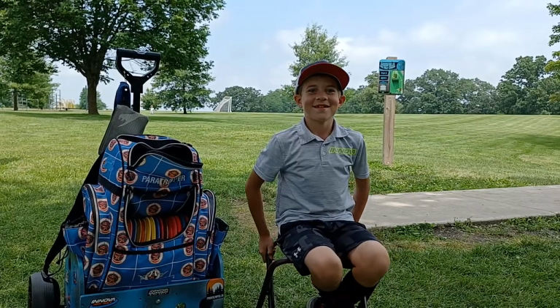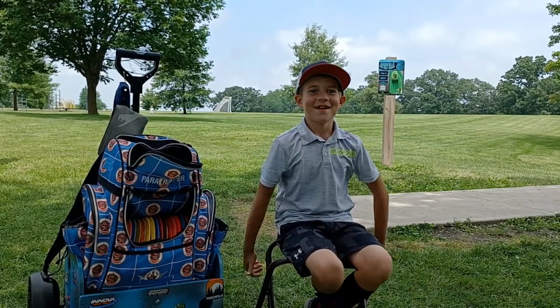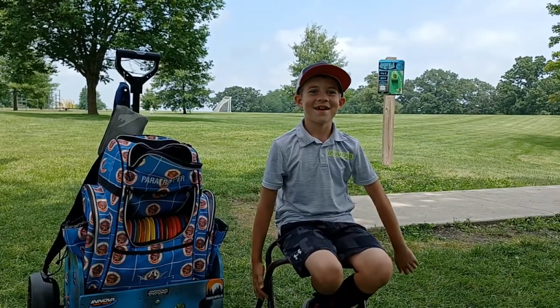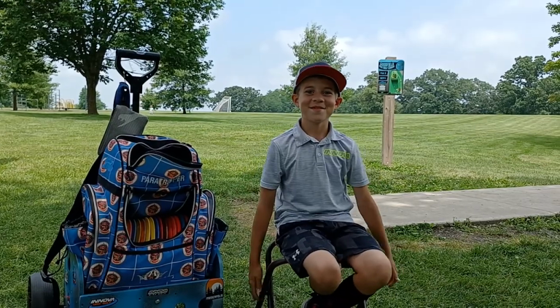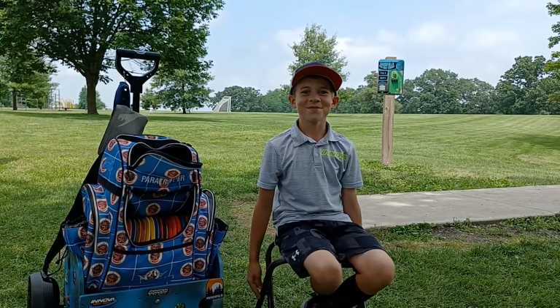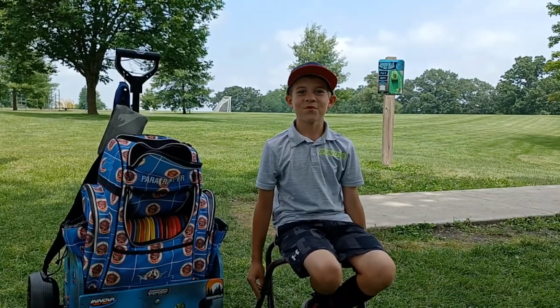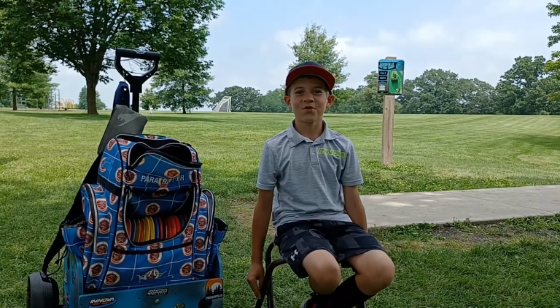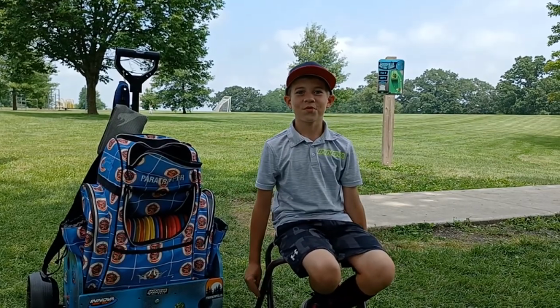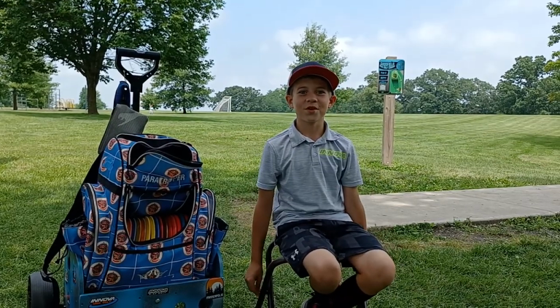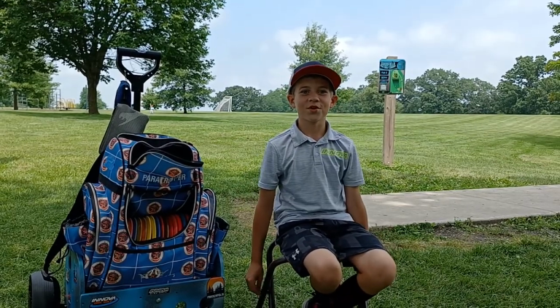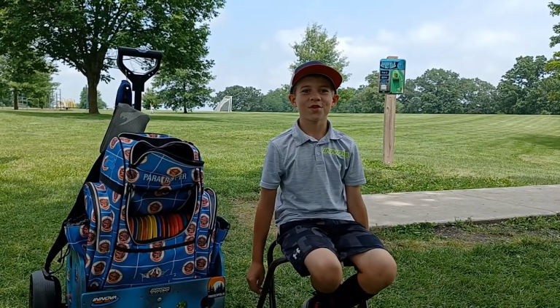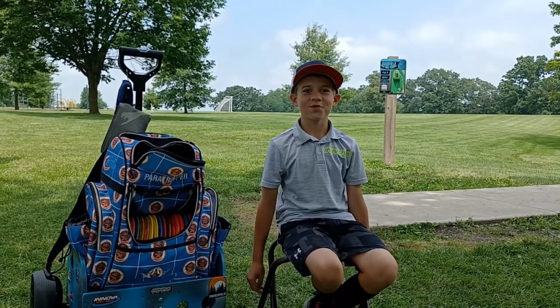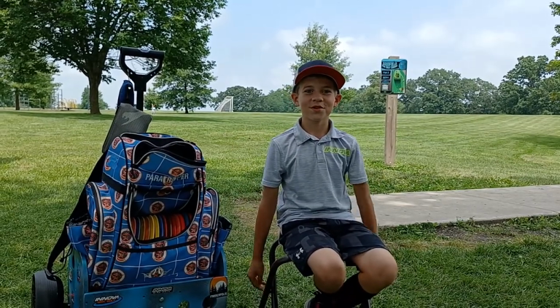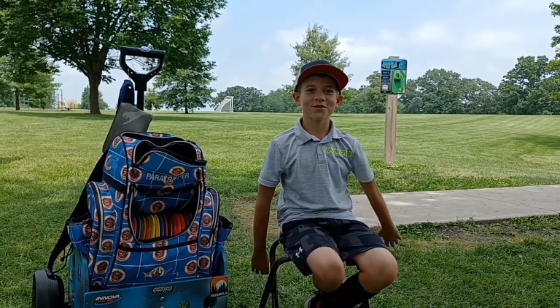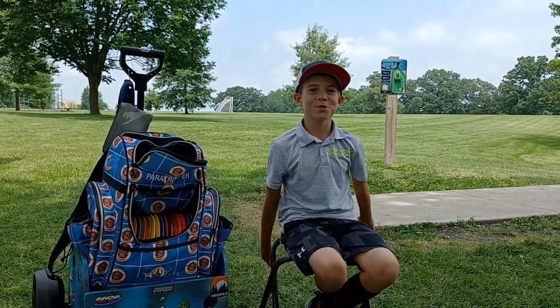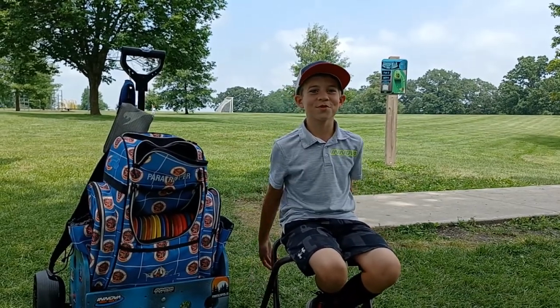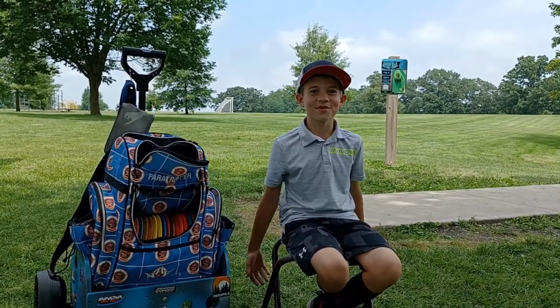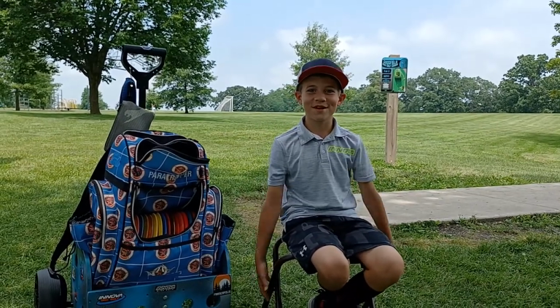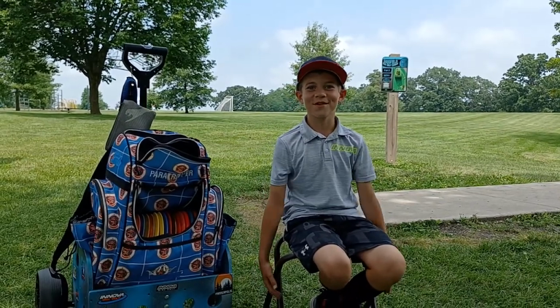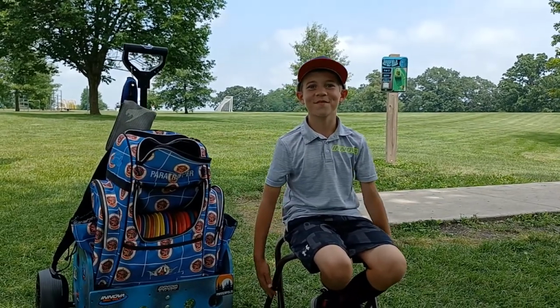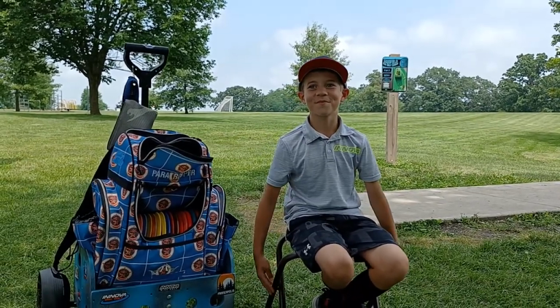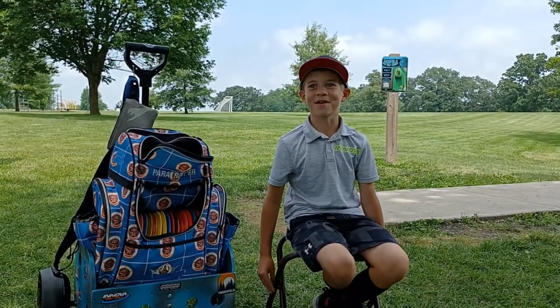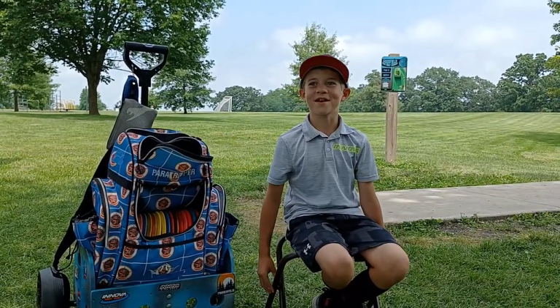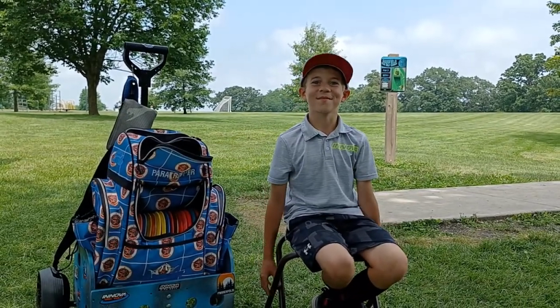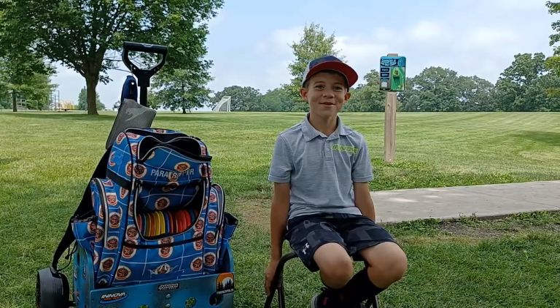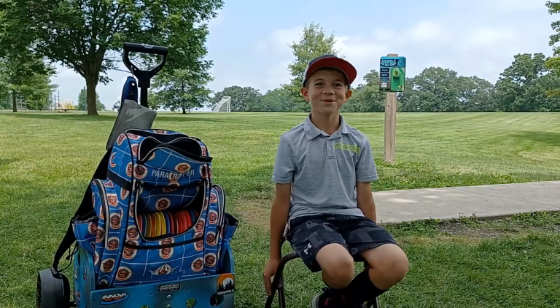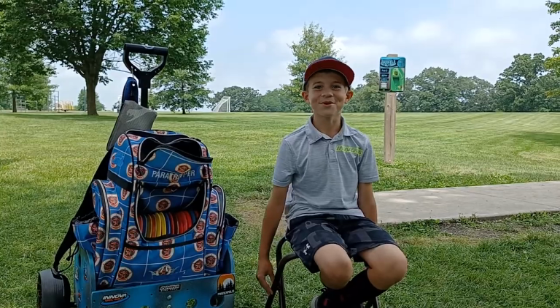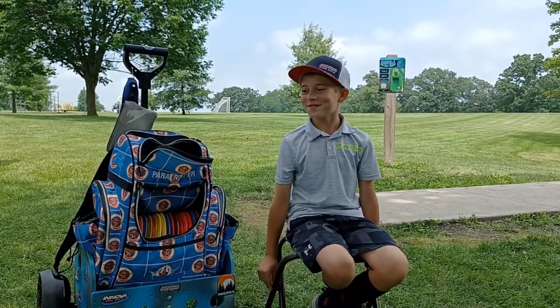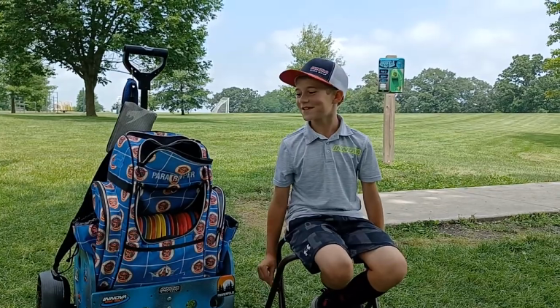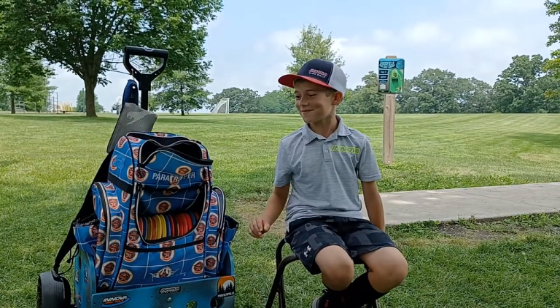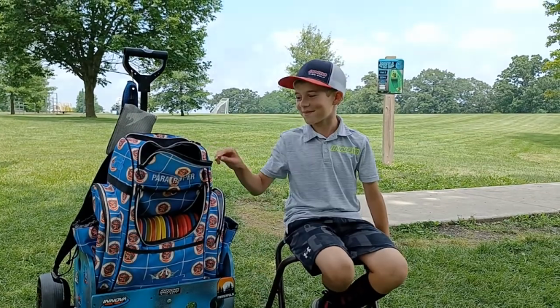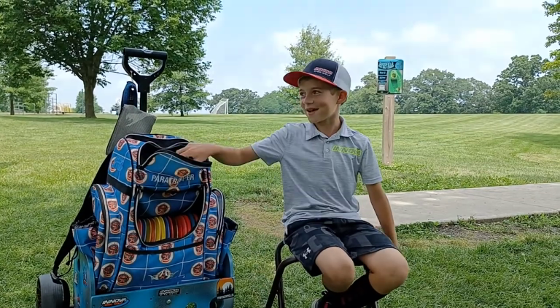Hi, I'm Nathan Beru and we're here at 2022 Junior Worlds at Goodfield Park and I'm here to show you what's in my bag.